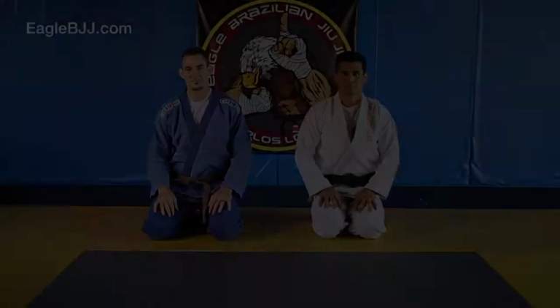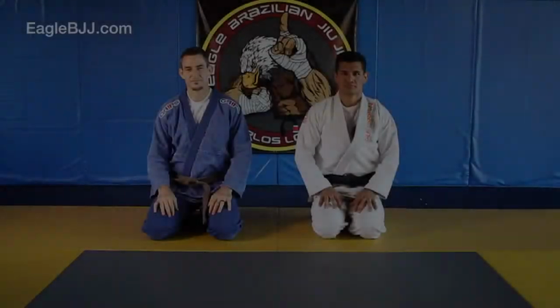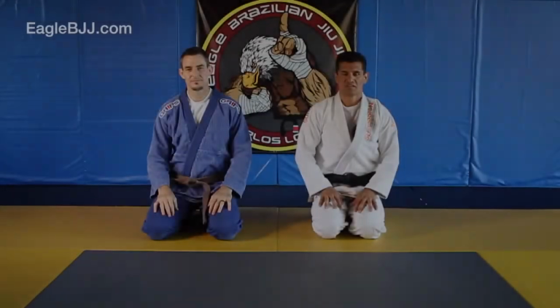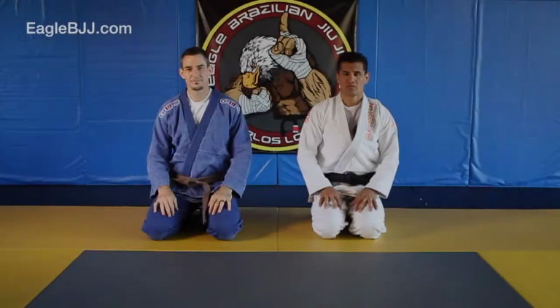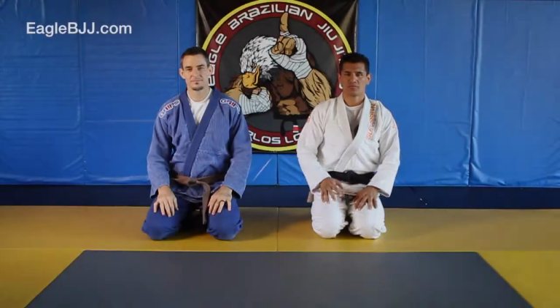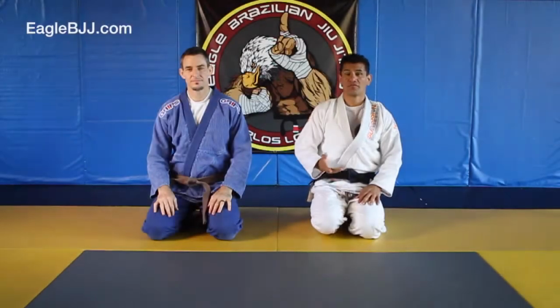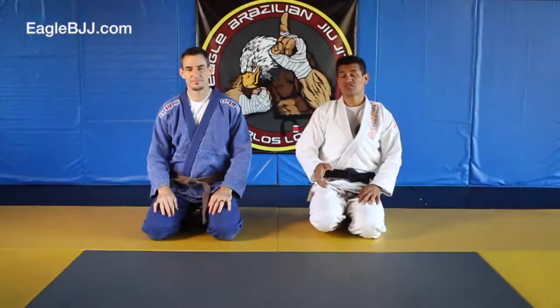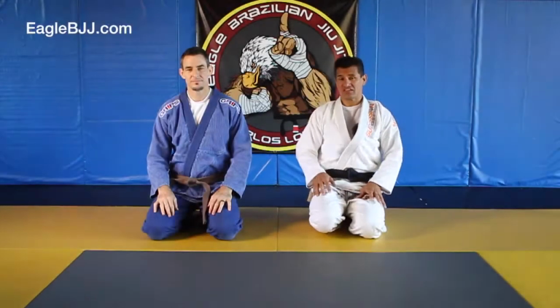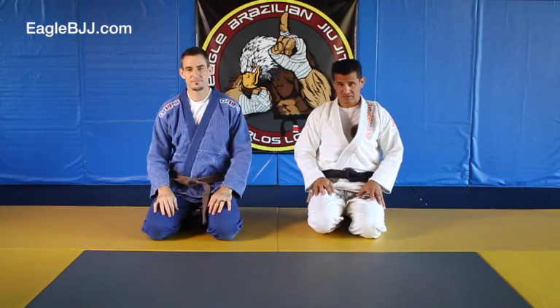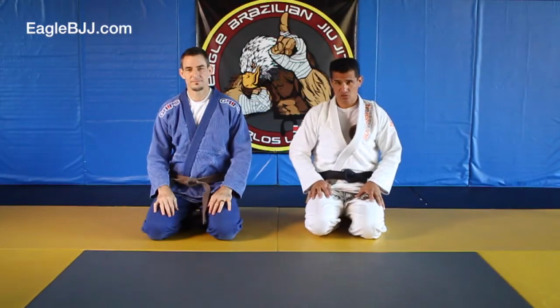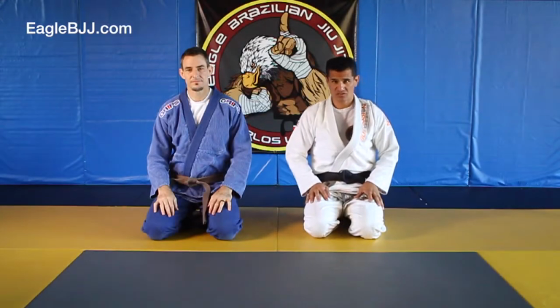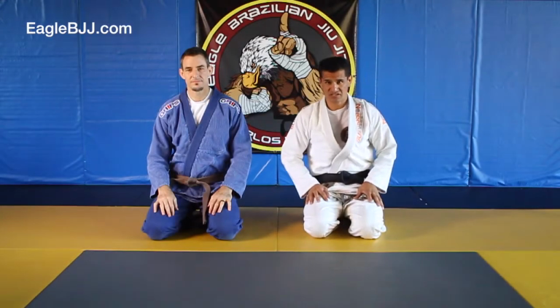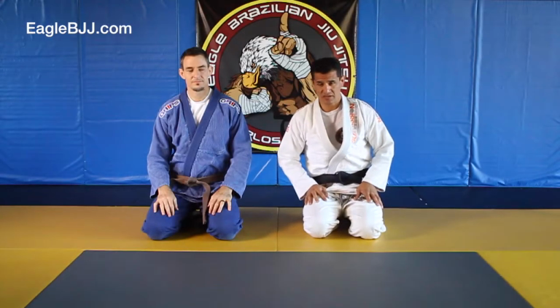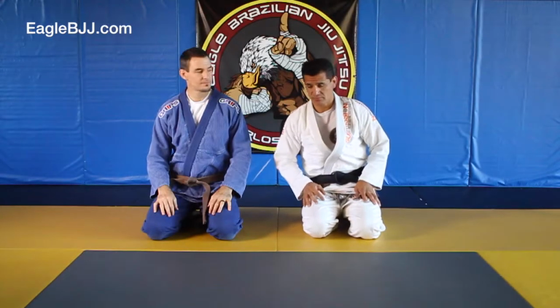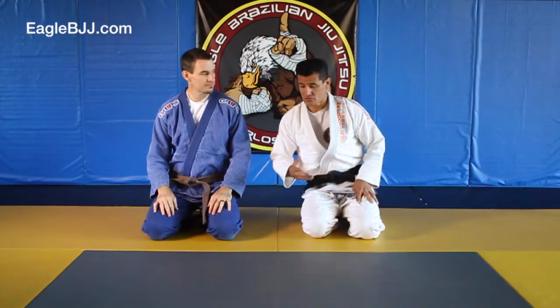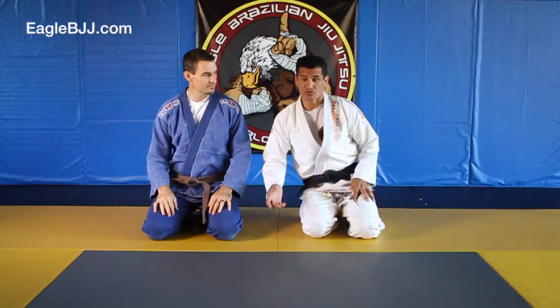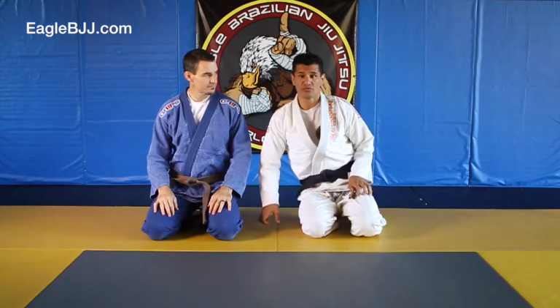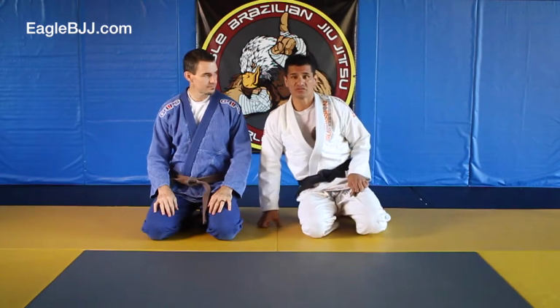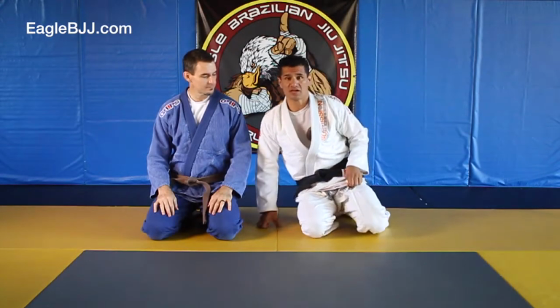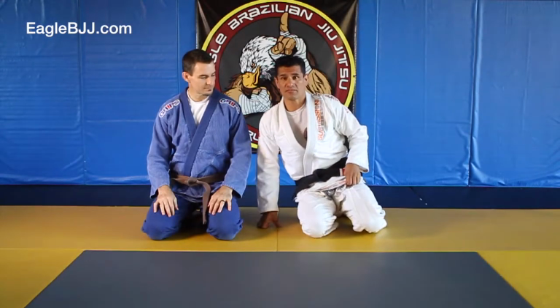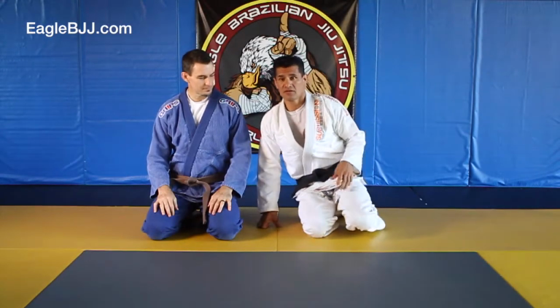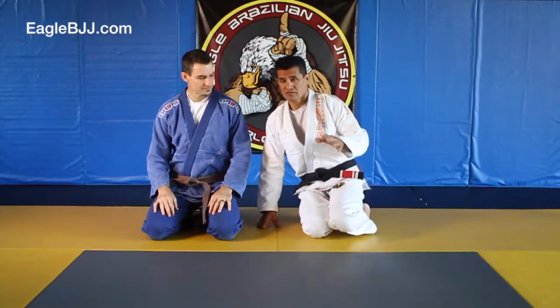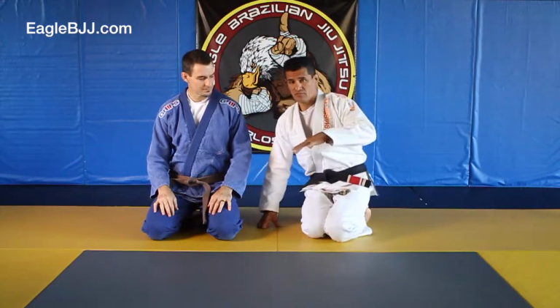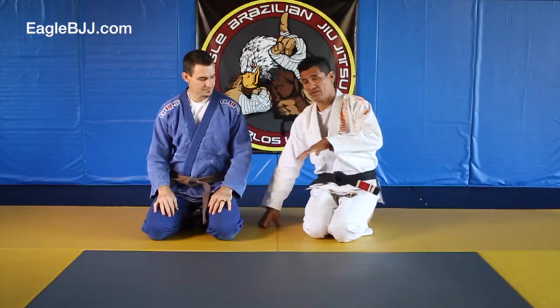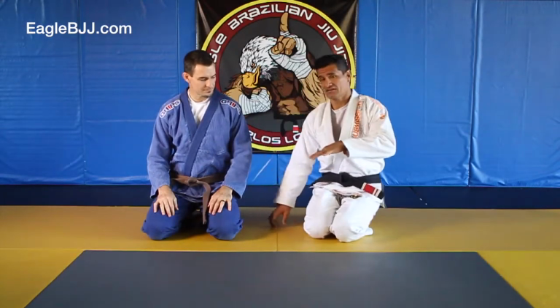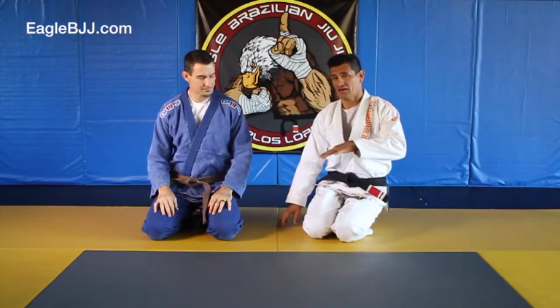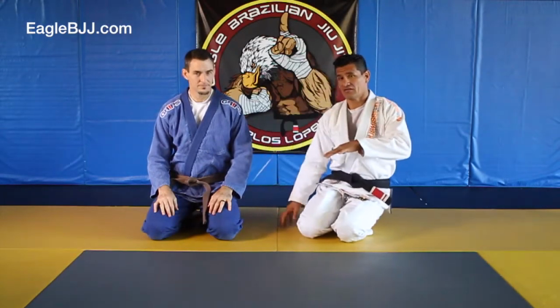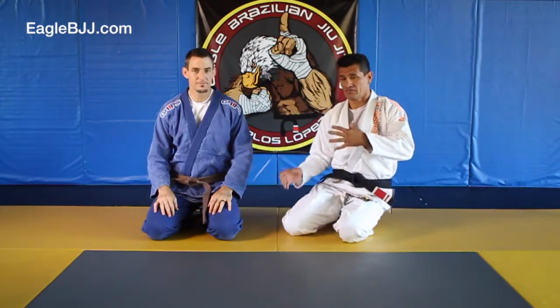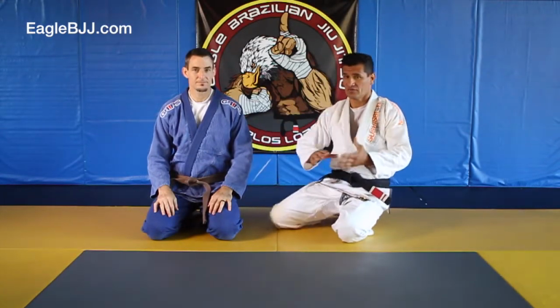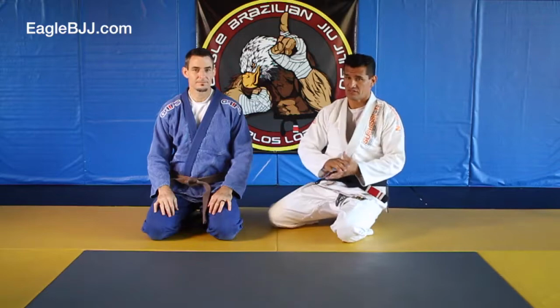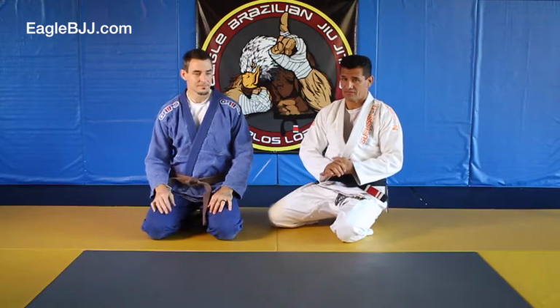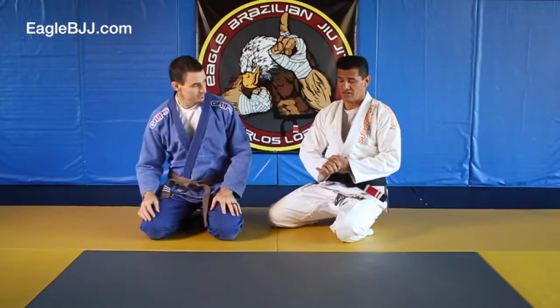I'm going to review the side control escape. I'll show you in real time, then break it down, and then real time again.